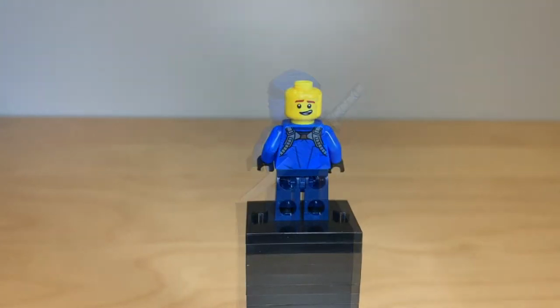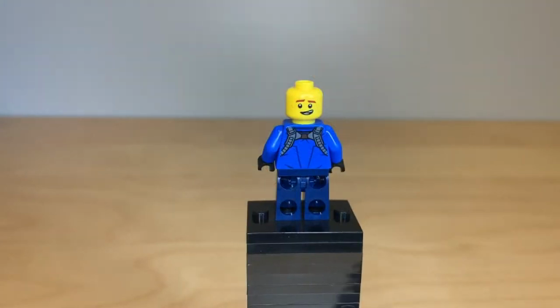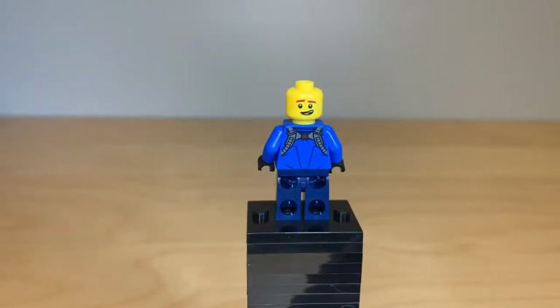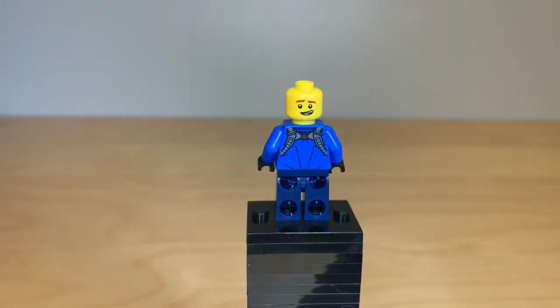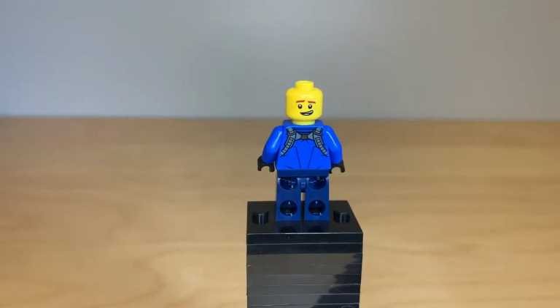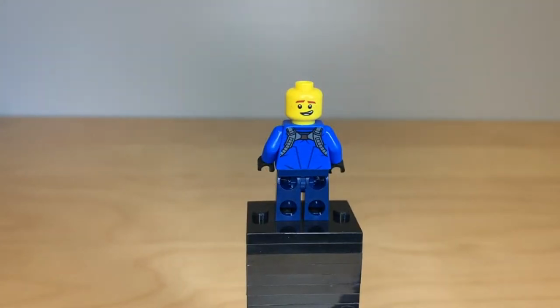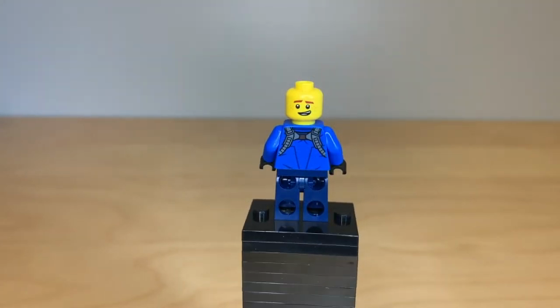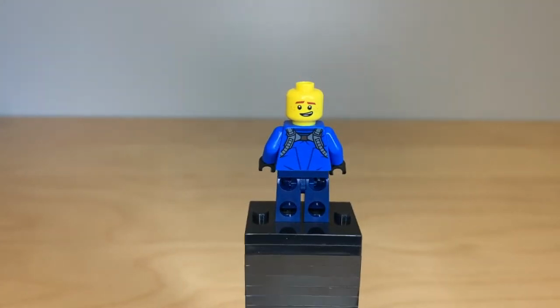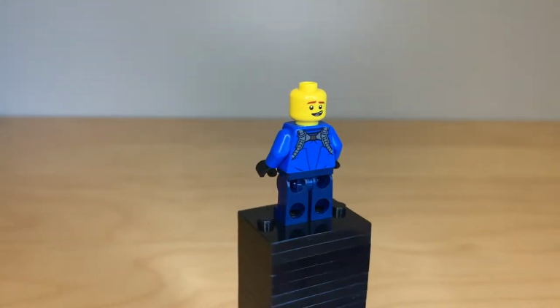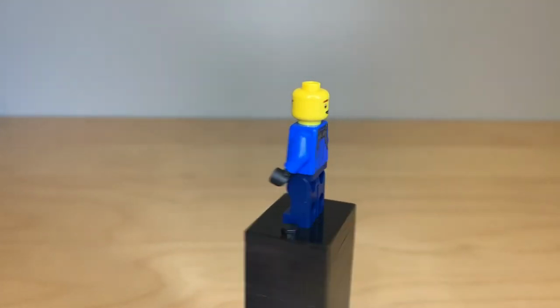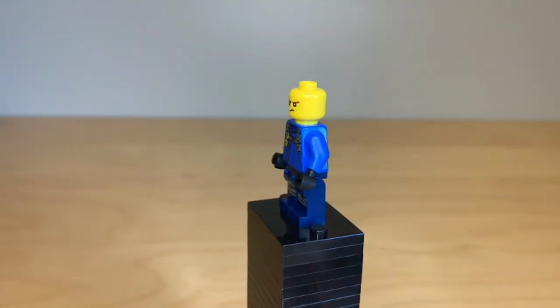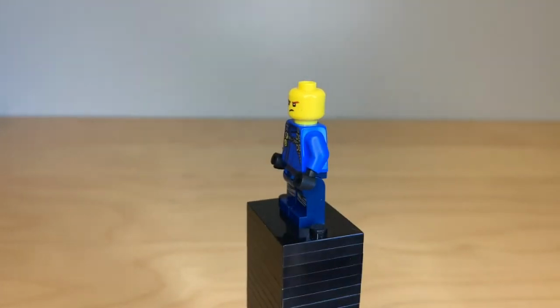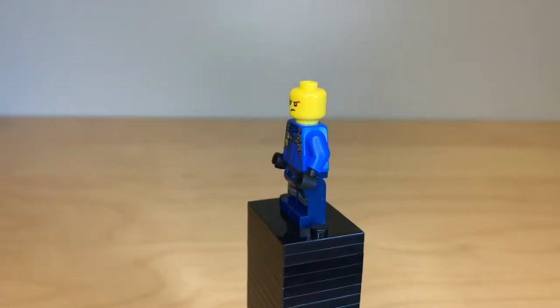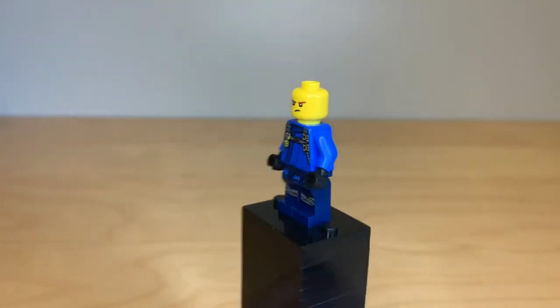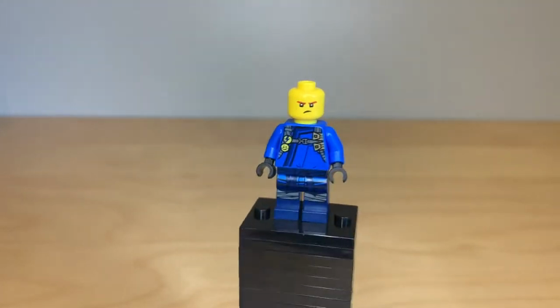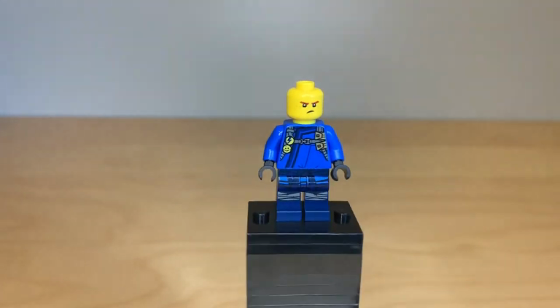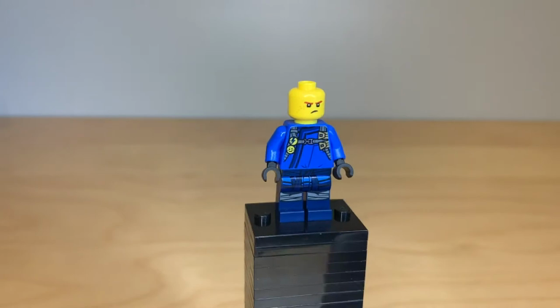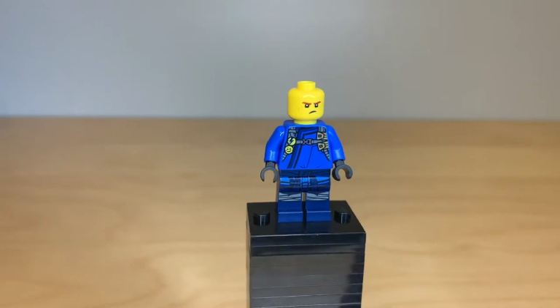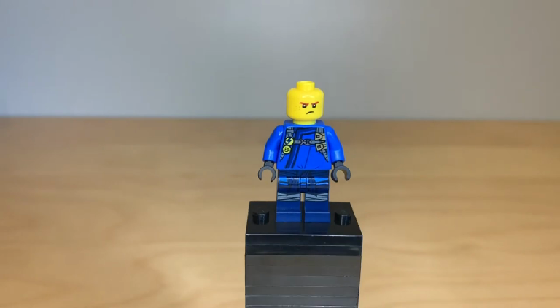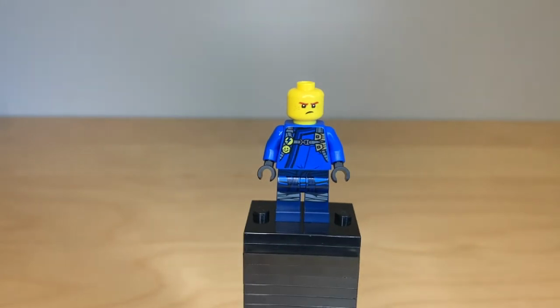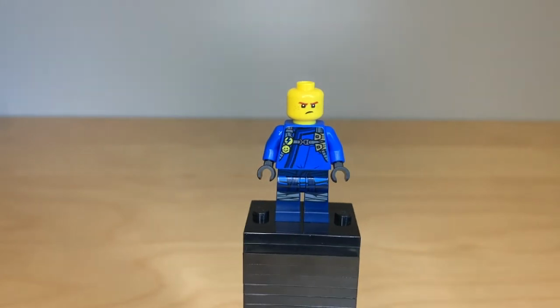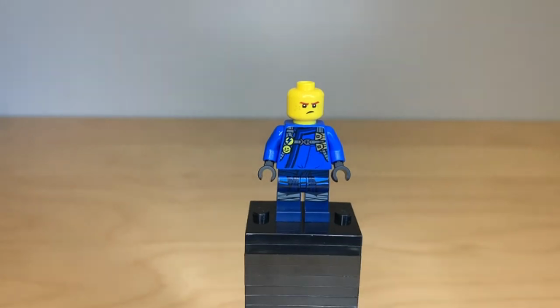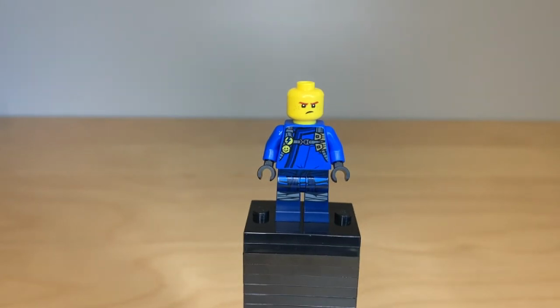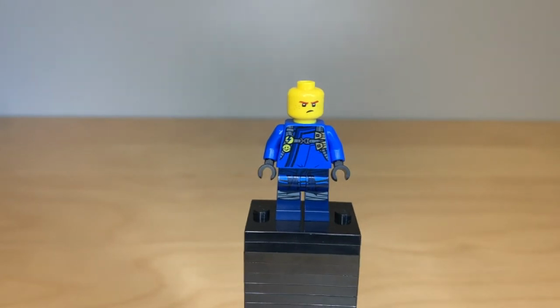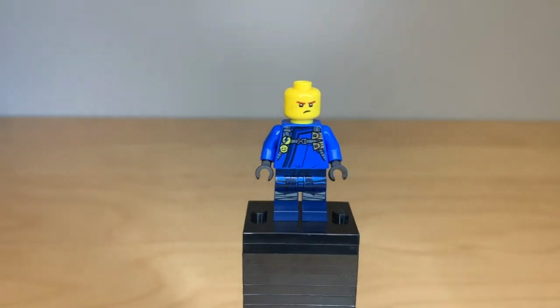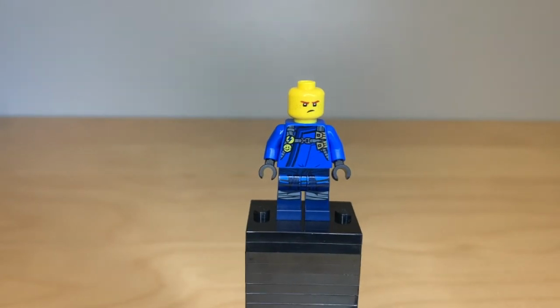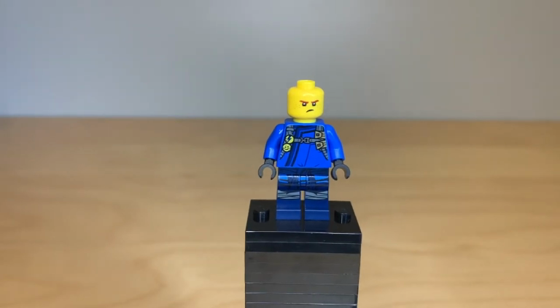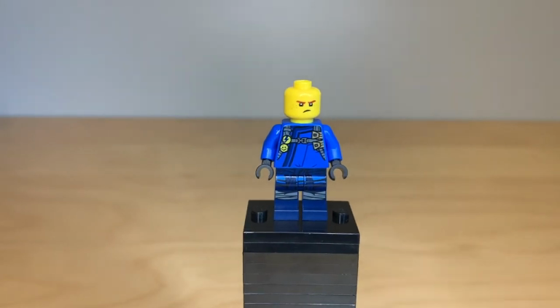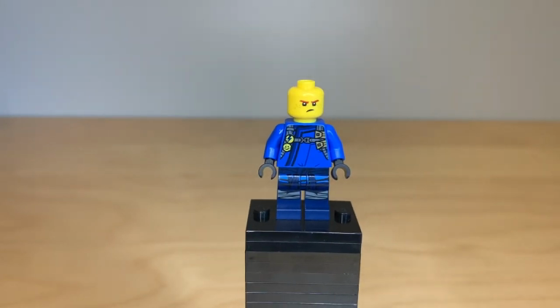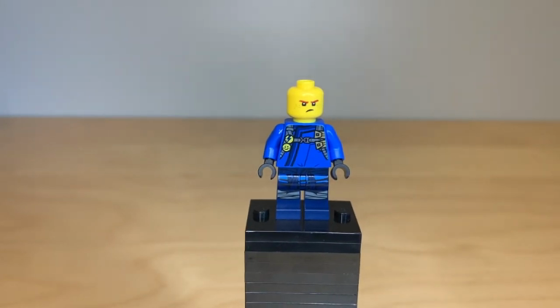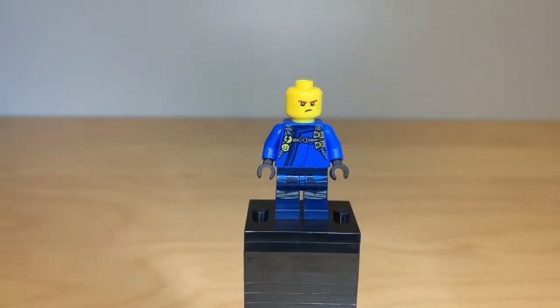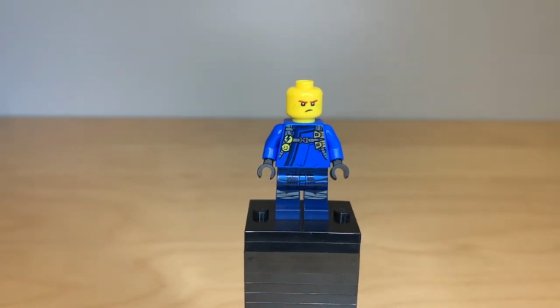There is his back printing and alternate face, as well as his face on the front, which is from the Lego Ninjago movie.